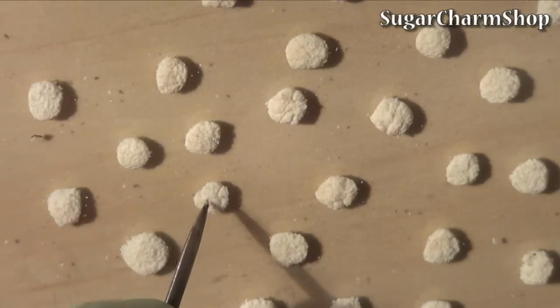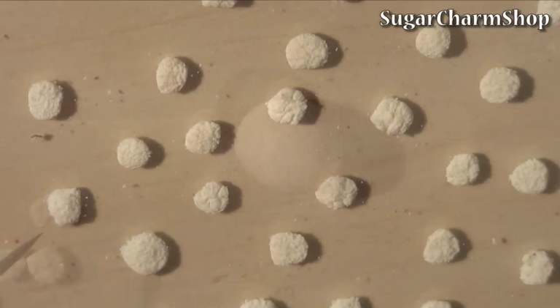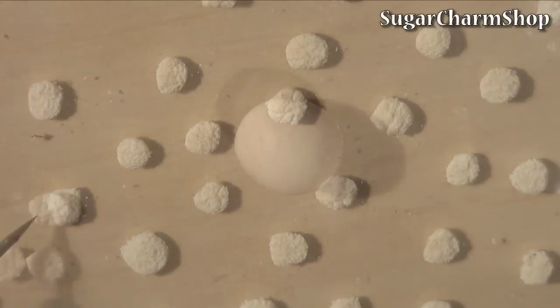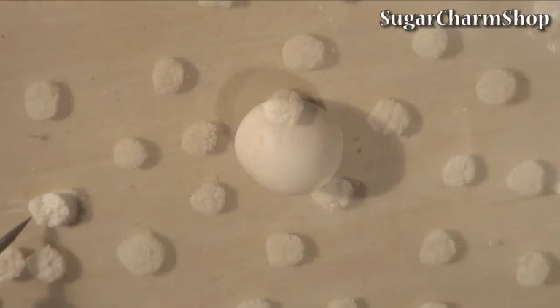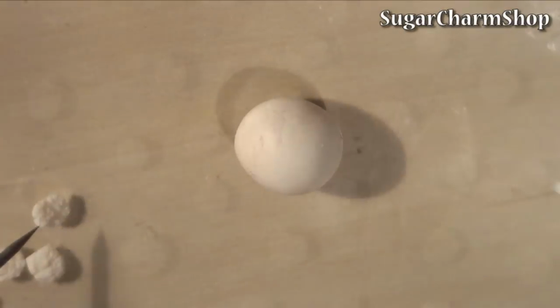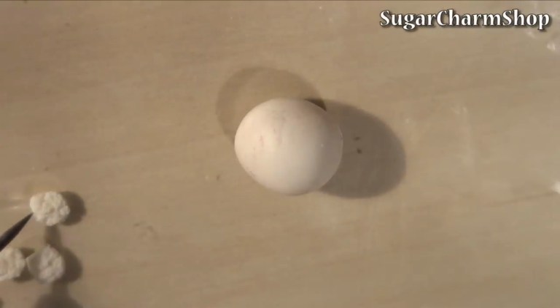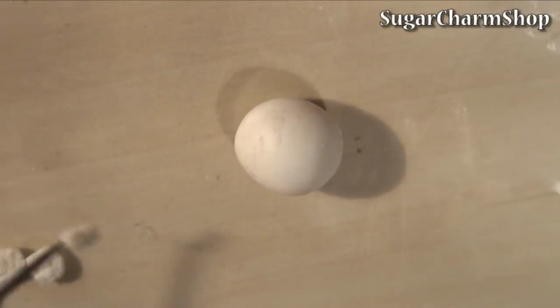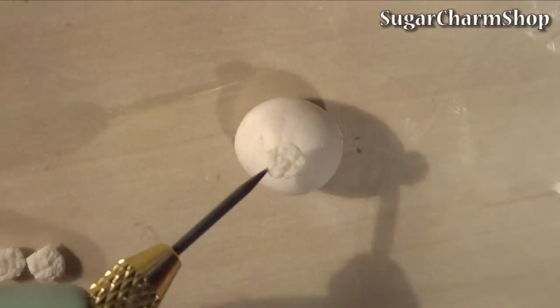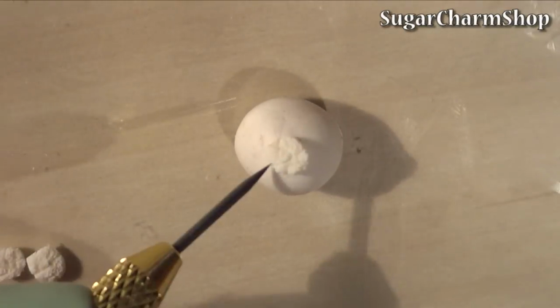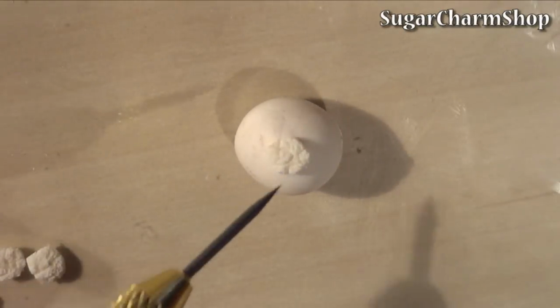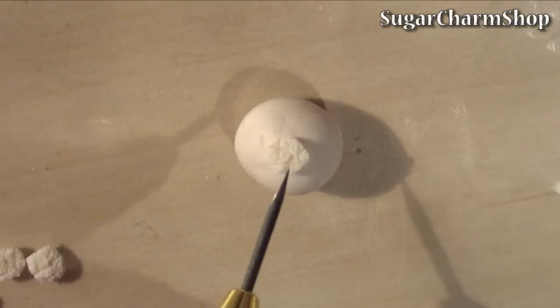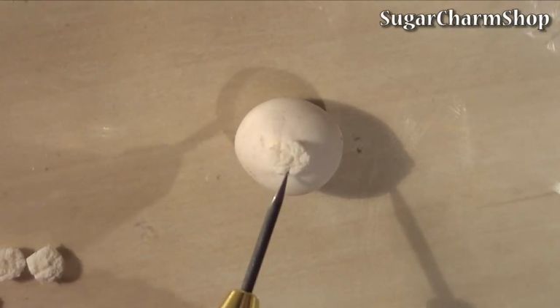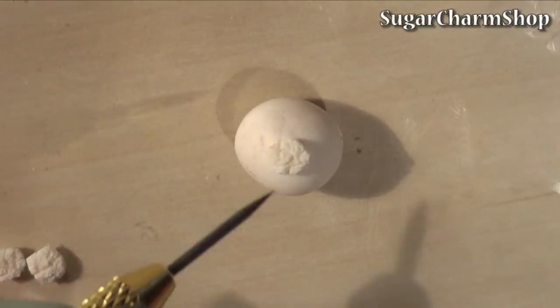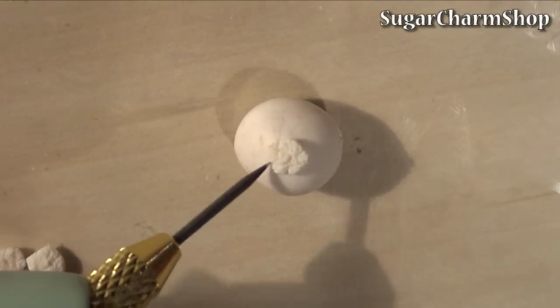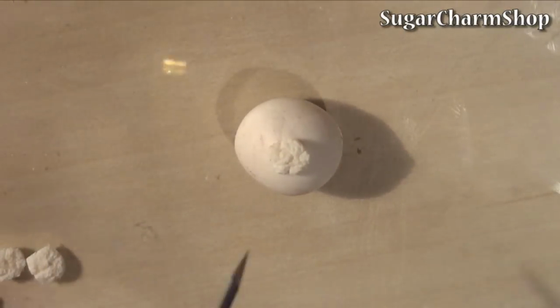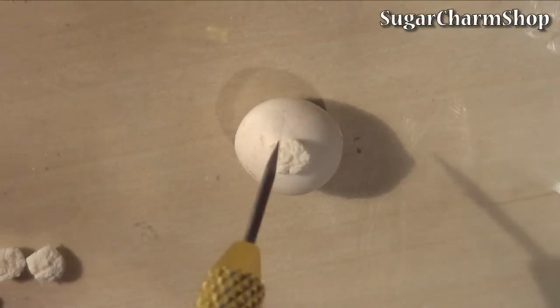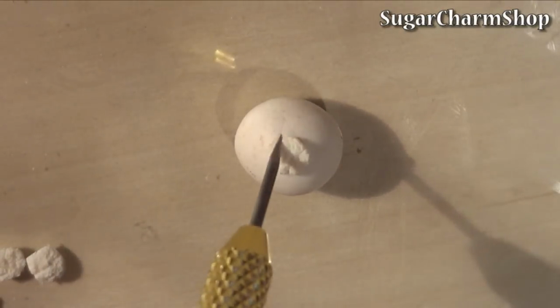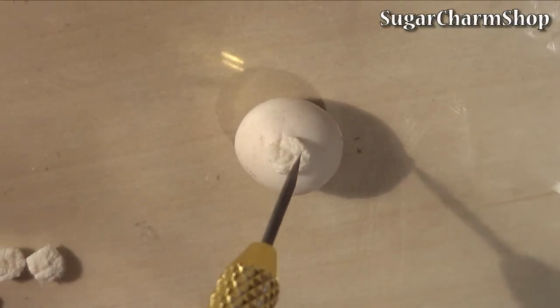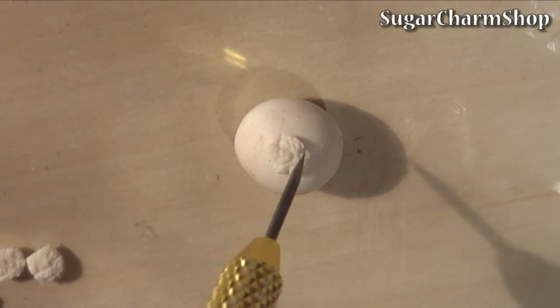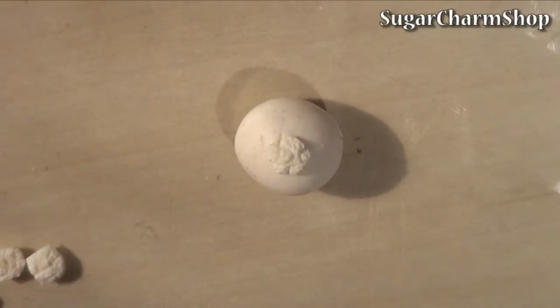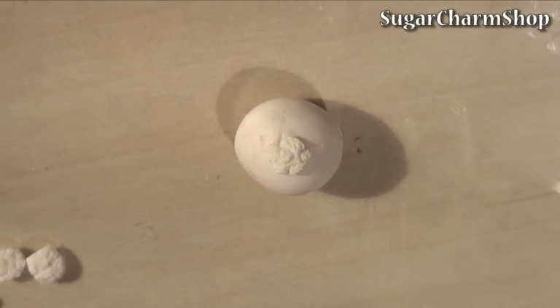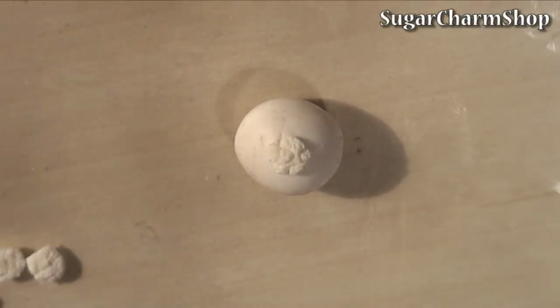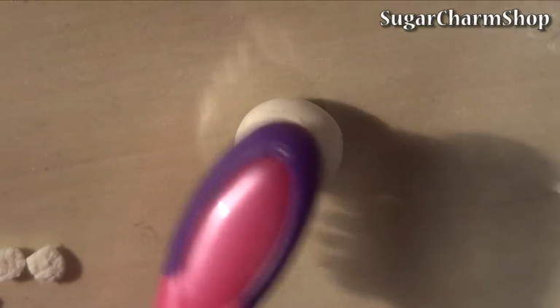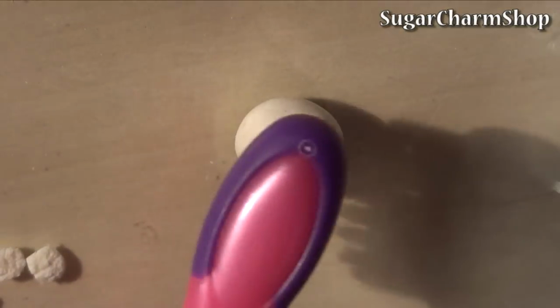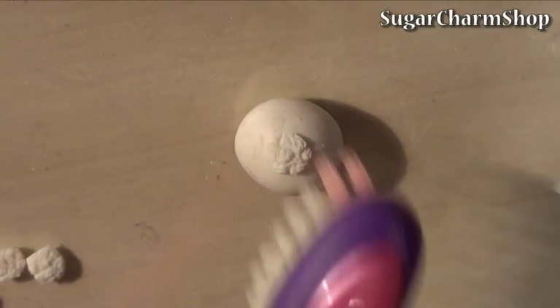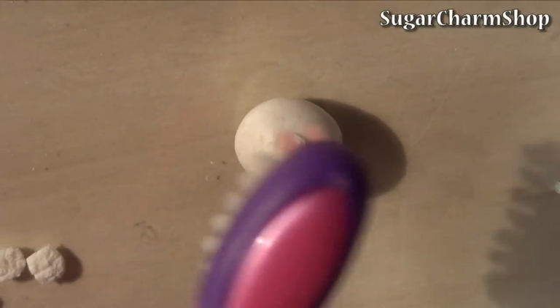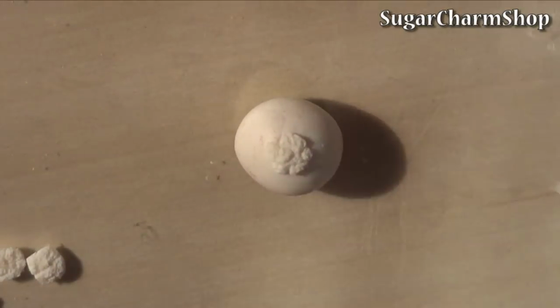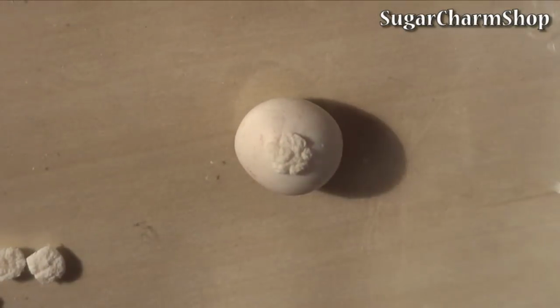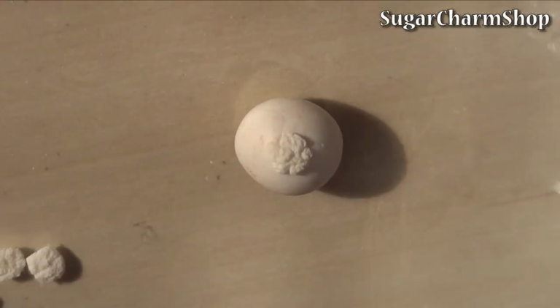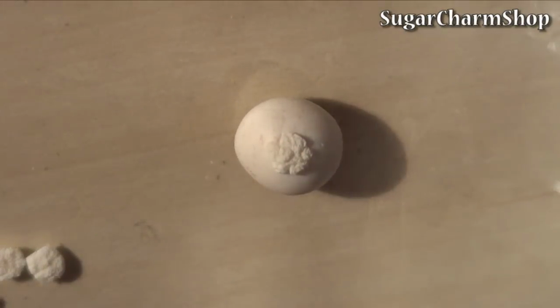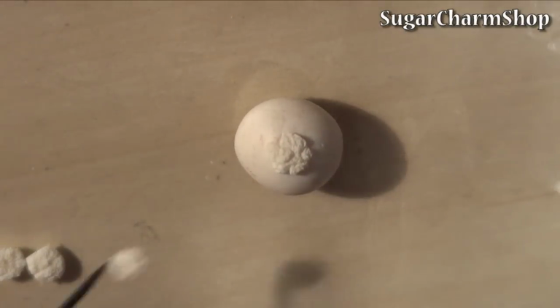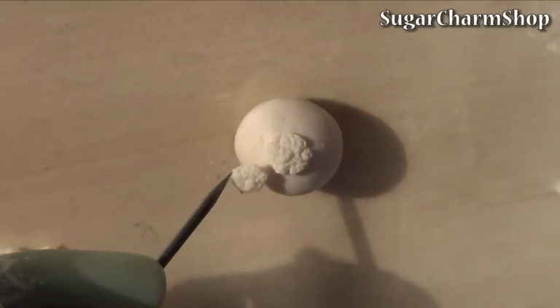Place the pieces on another ball of the off-white clay. You want to cover anything that's going to be visible after adding the leaves.